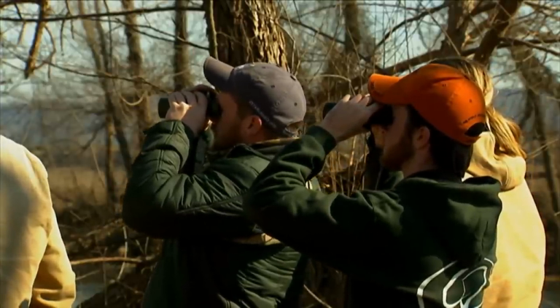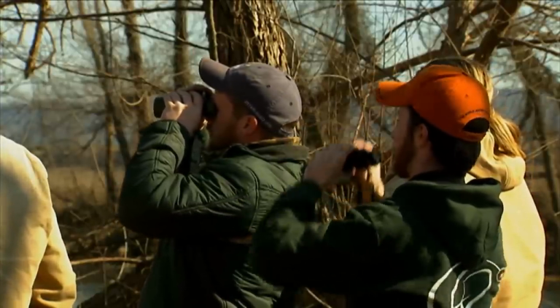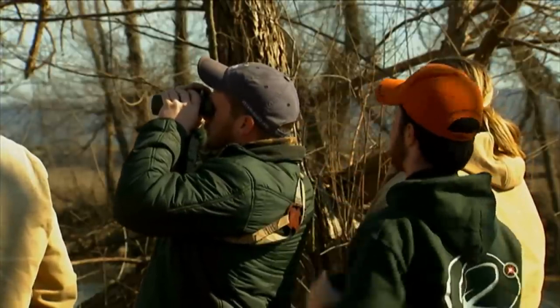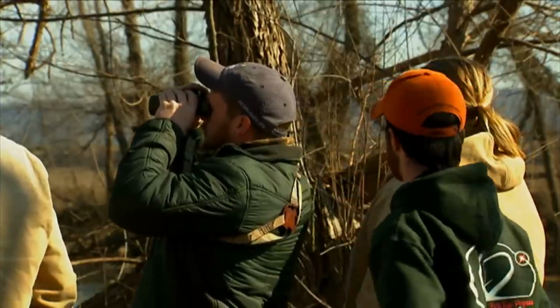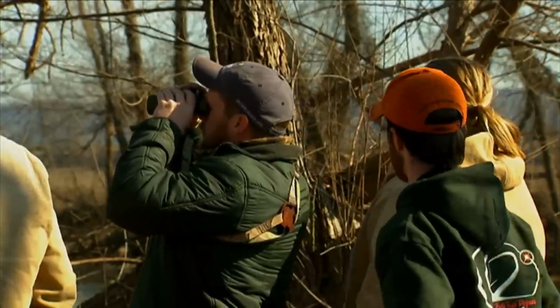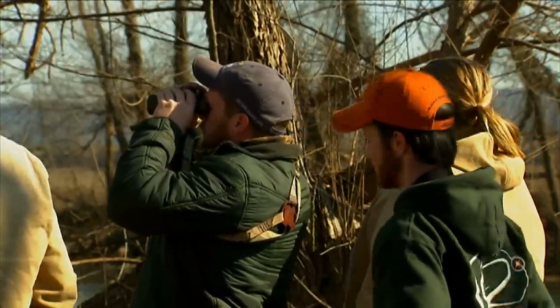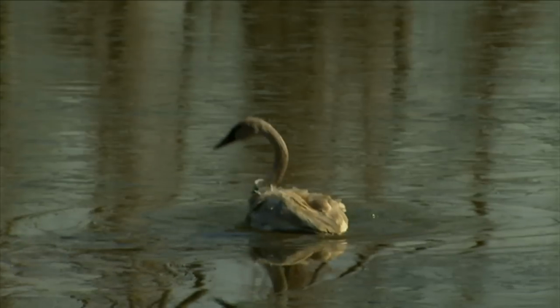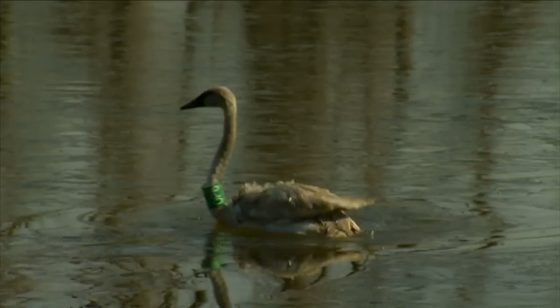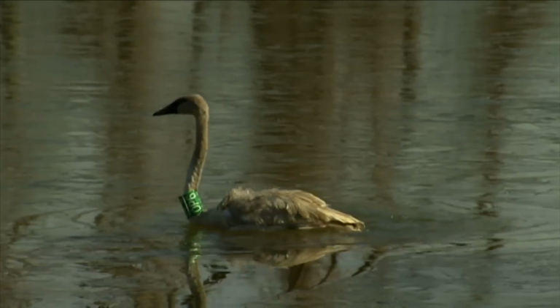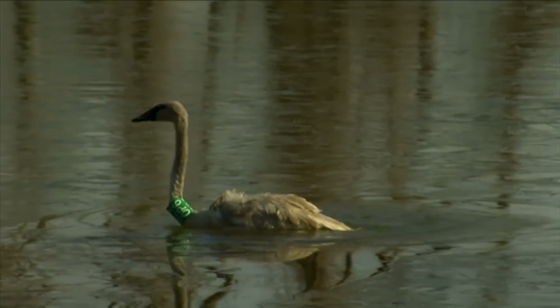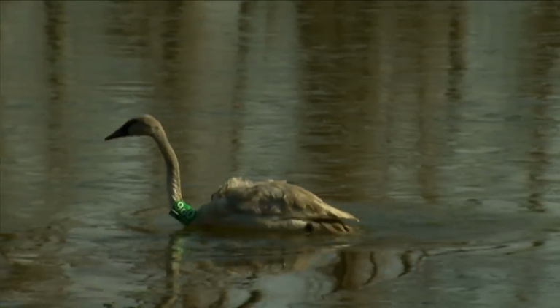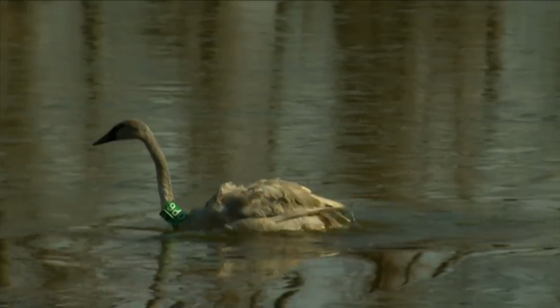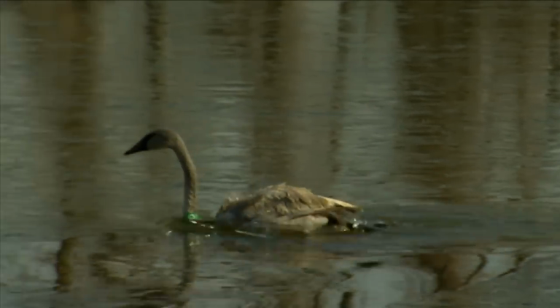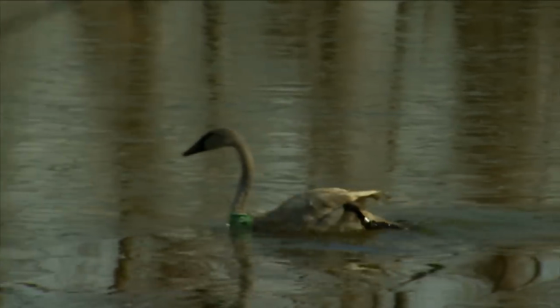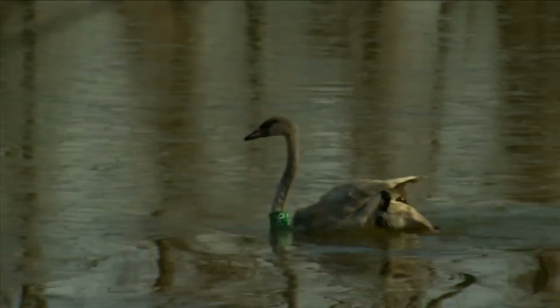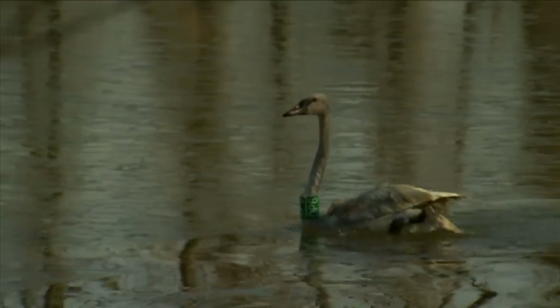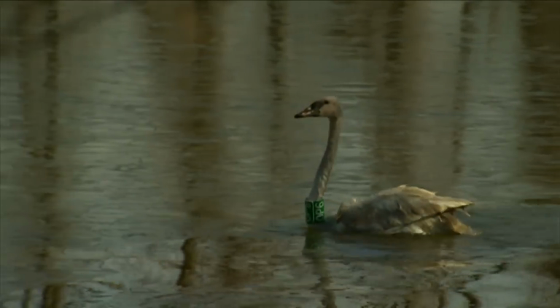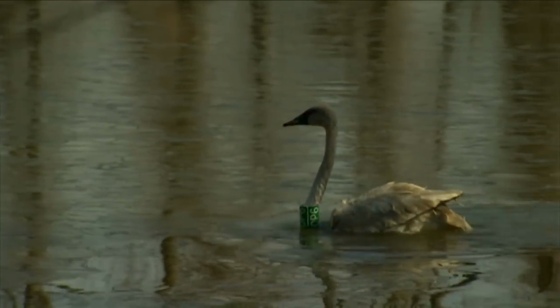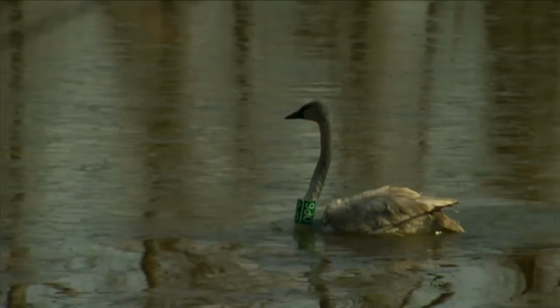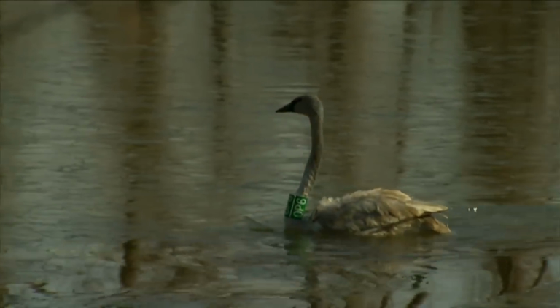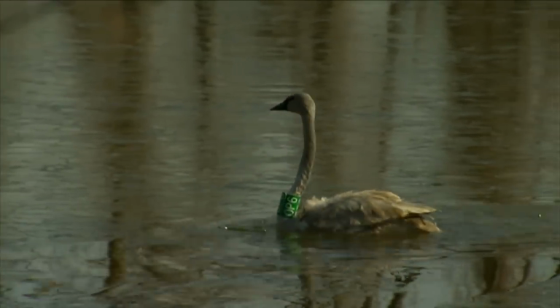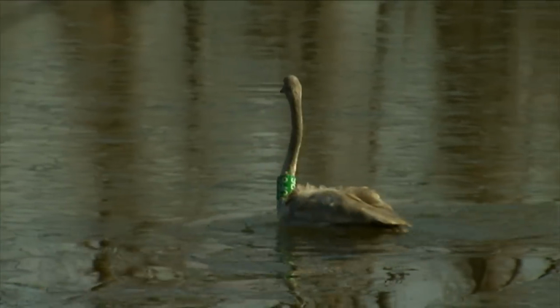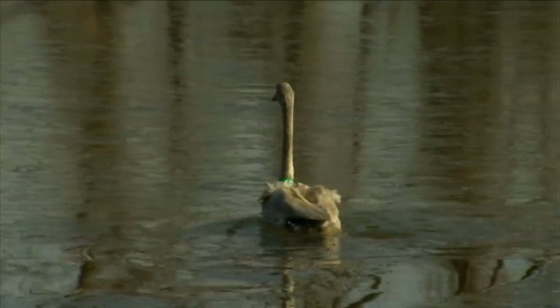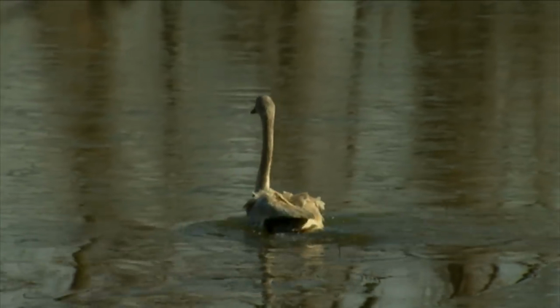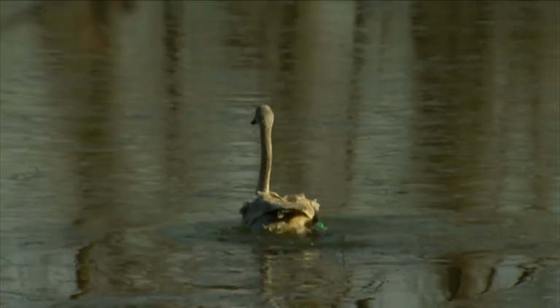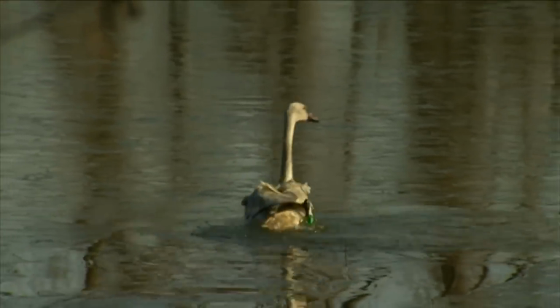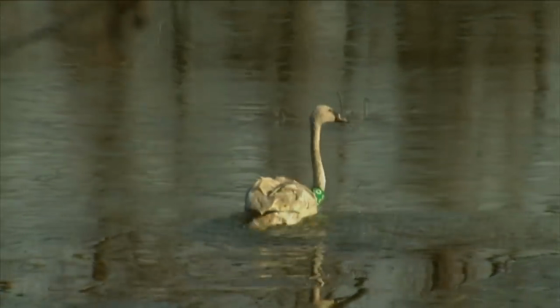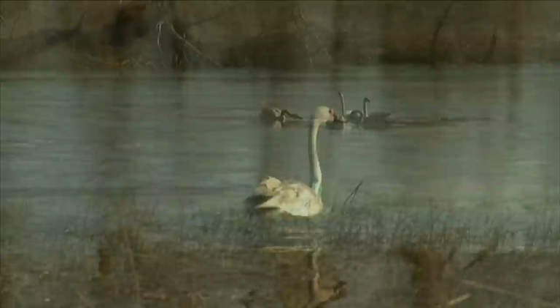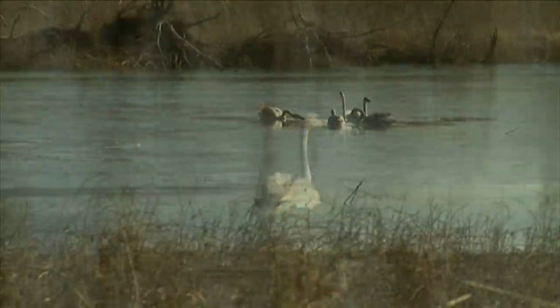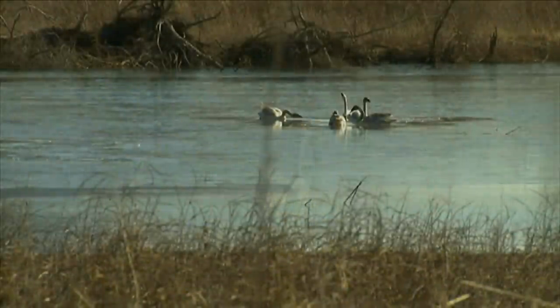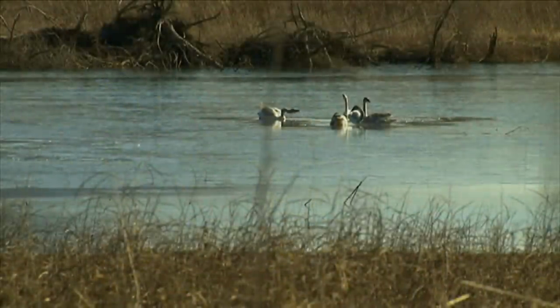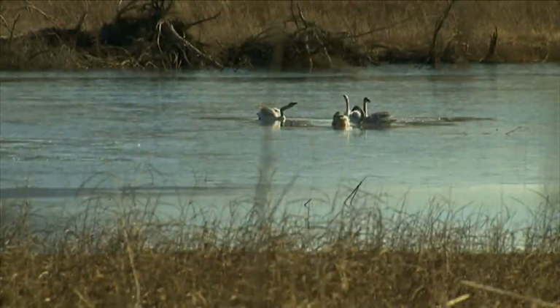They'll breed at three or four years of age, so hopefully they'll go back north when they're three and four, breed, and bring their young back and thus establish that pattern of migration.